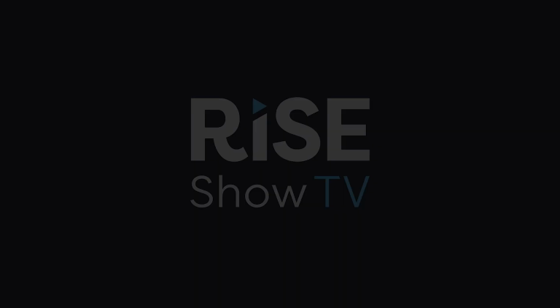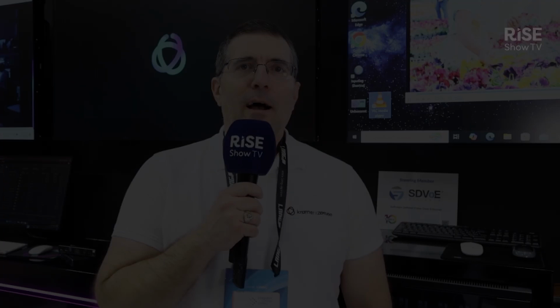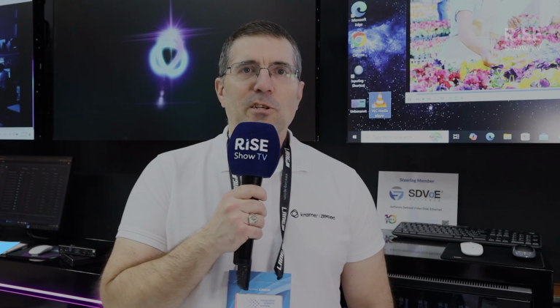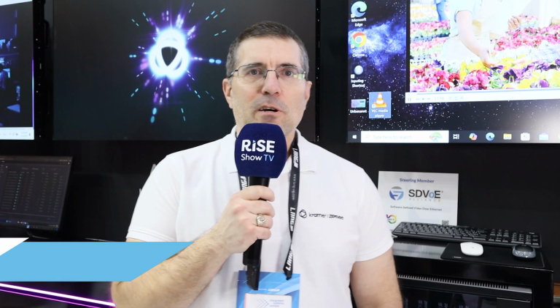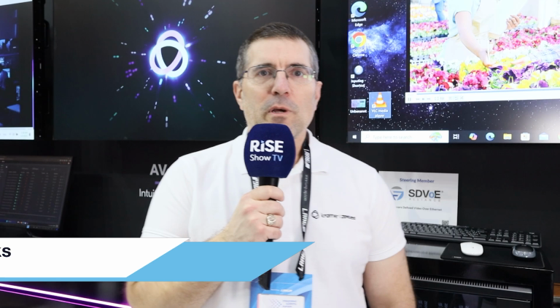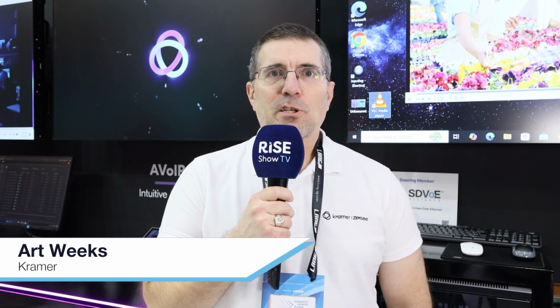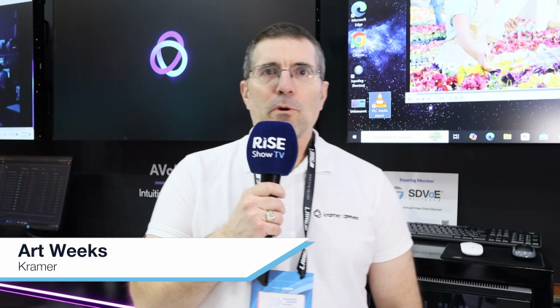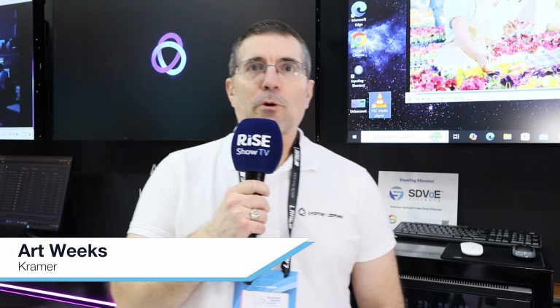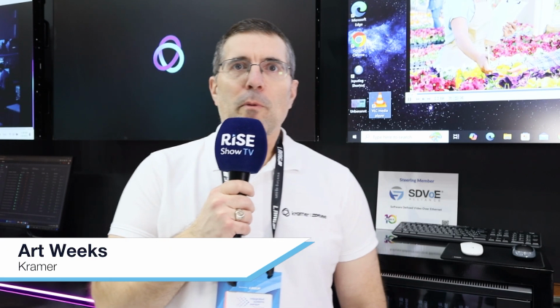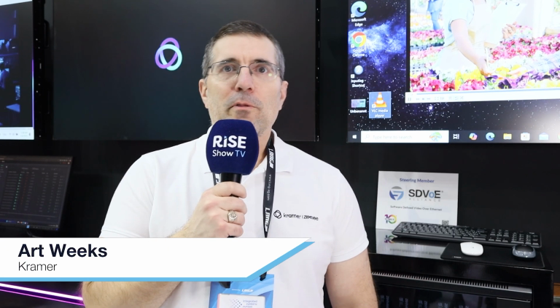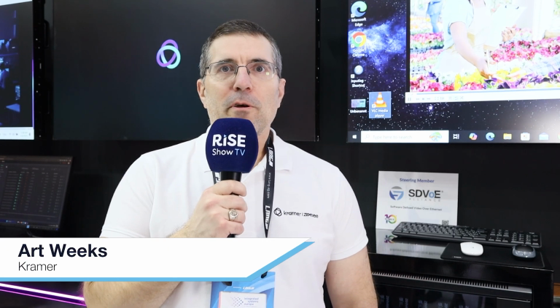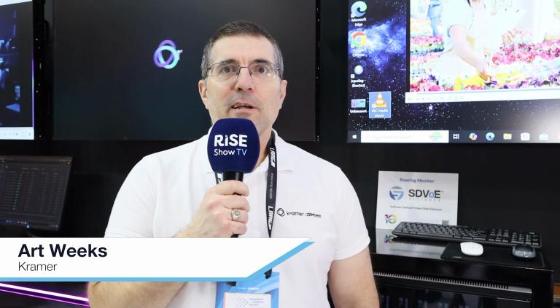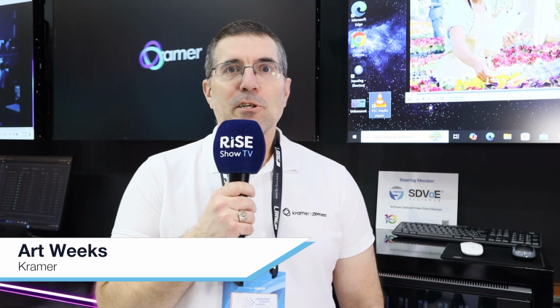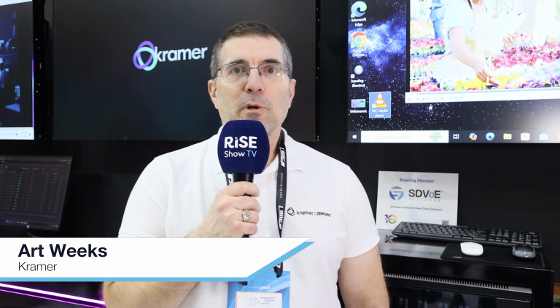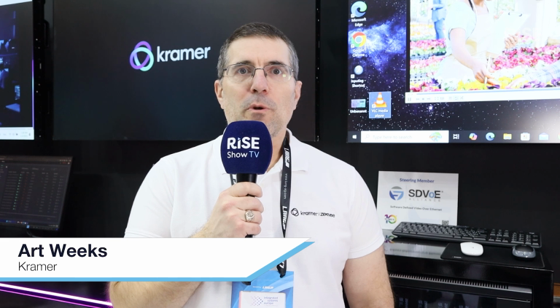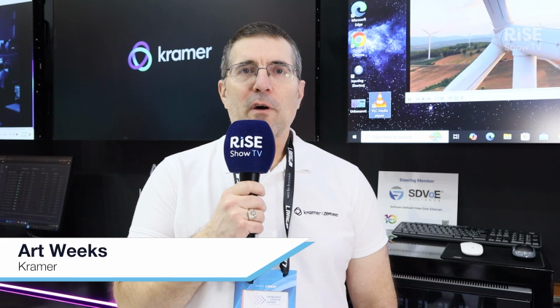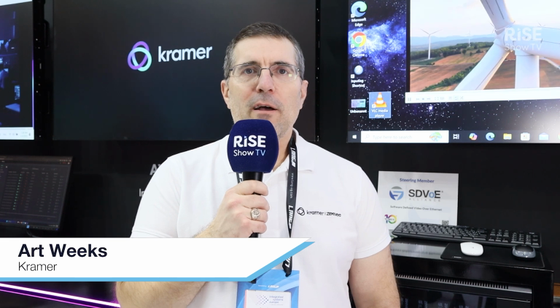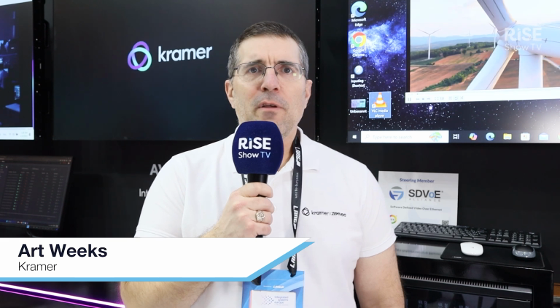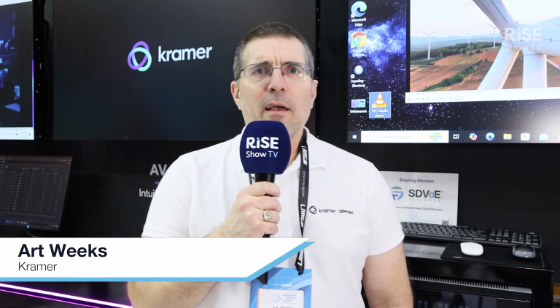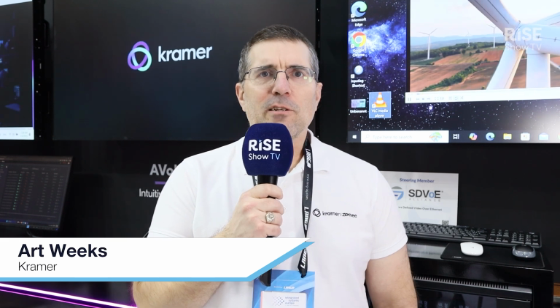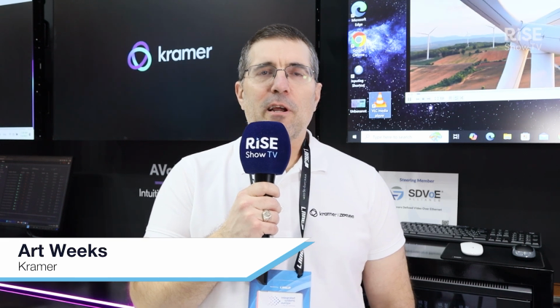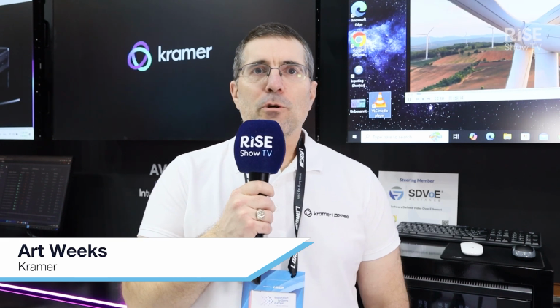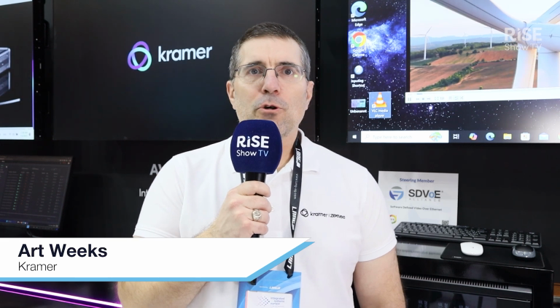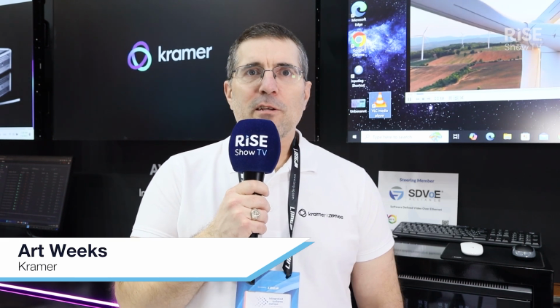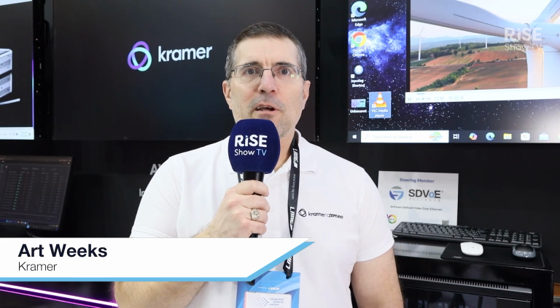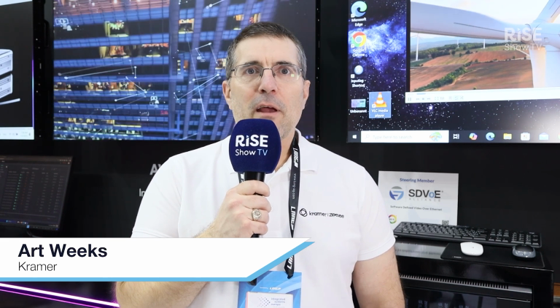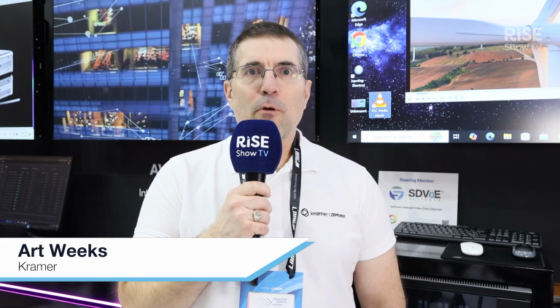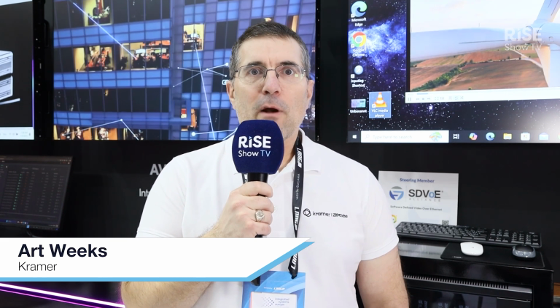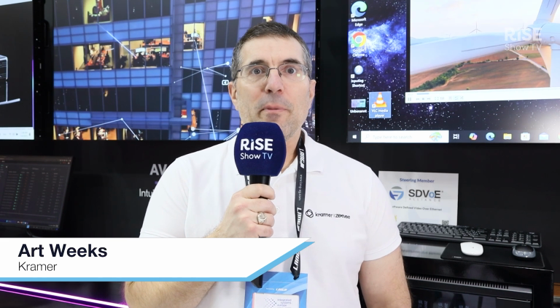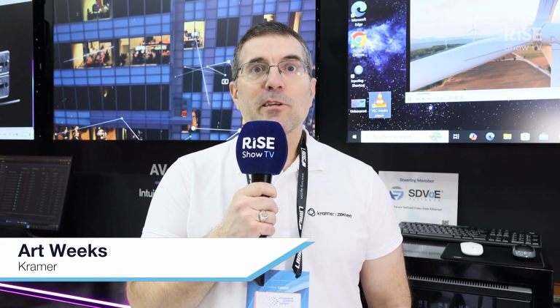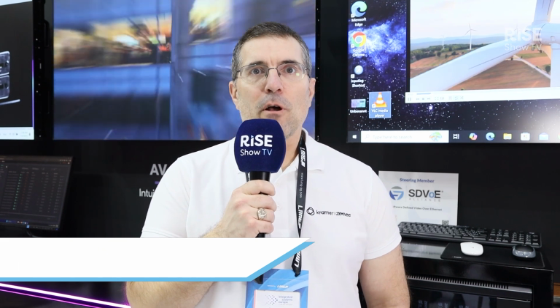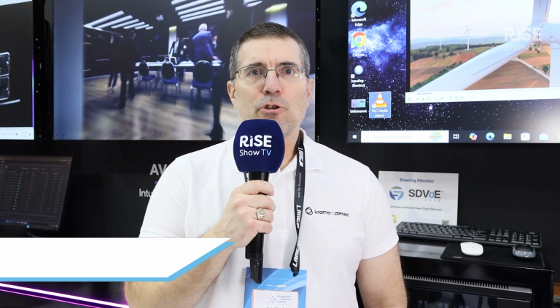Hi, this is Art Weeks. We're in the Kramer booth here at ISE 2025 and today we're showcasing our AV over IP technology.